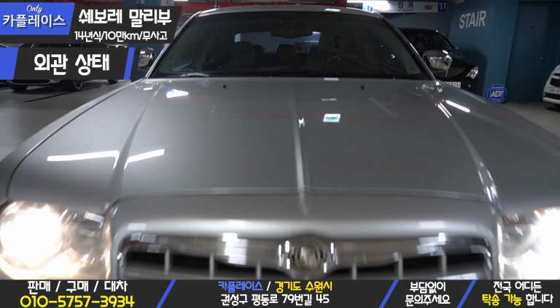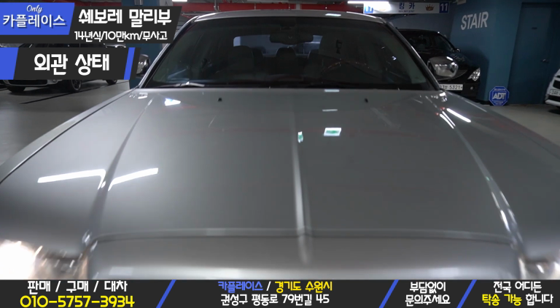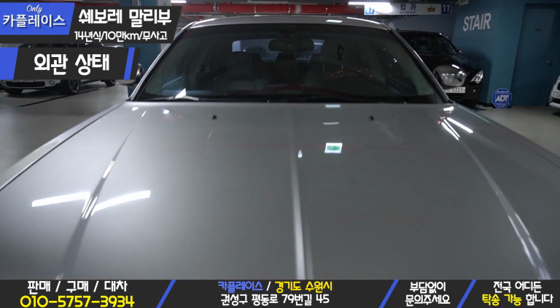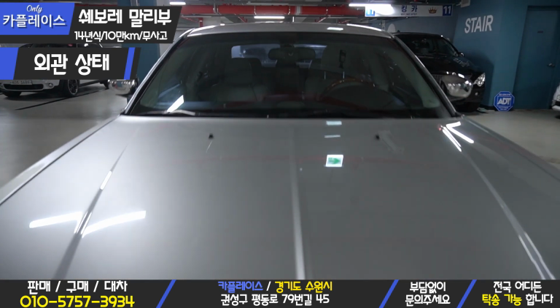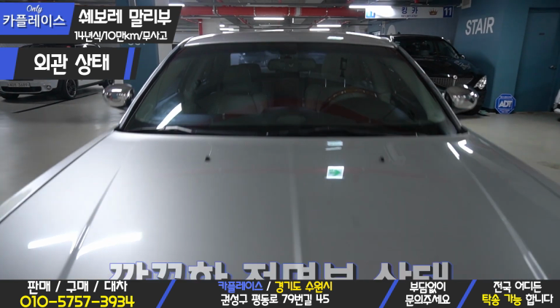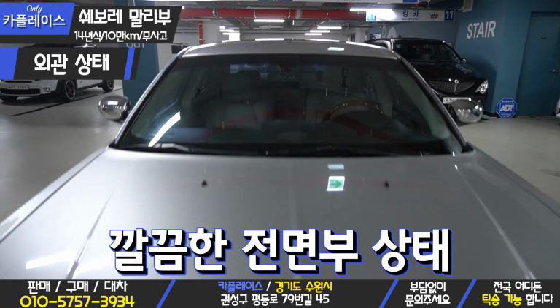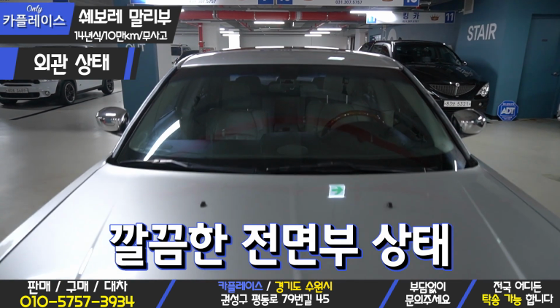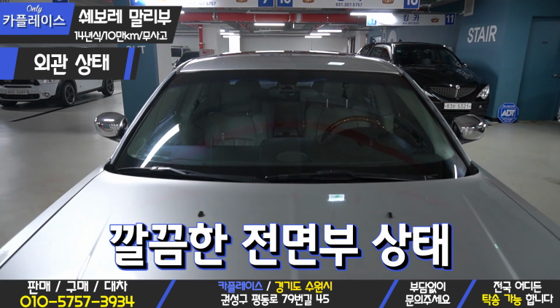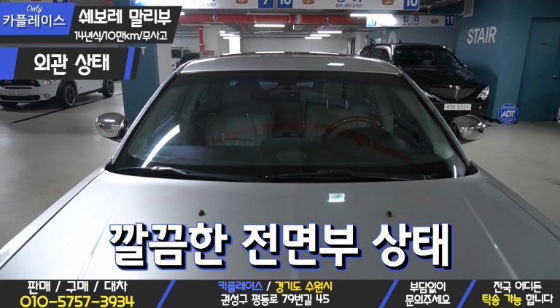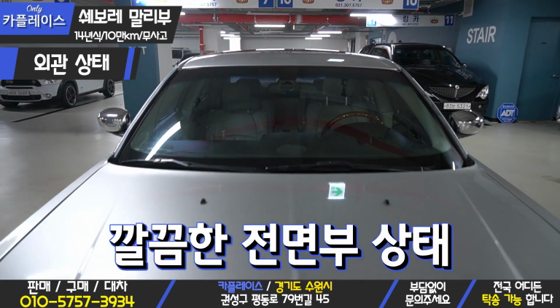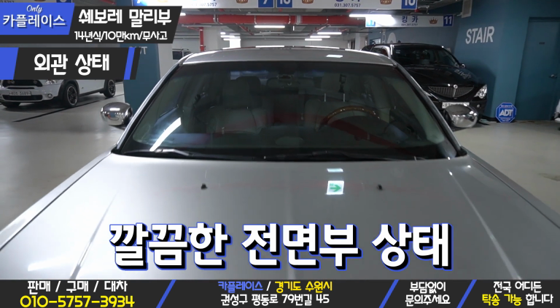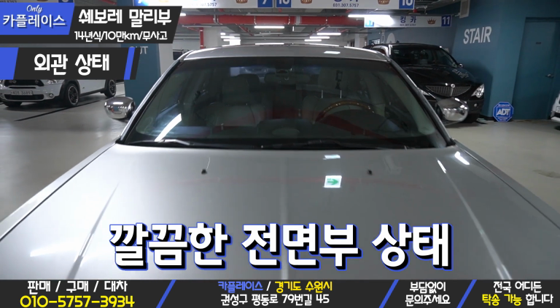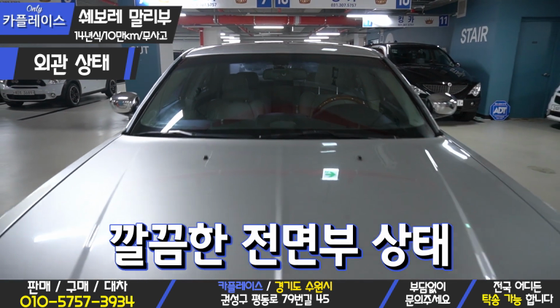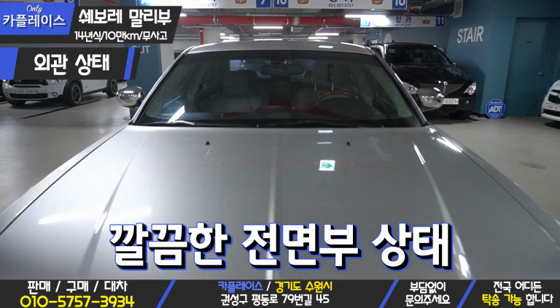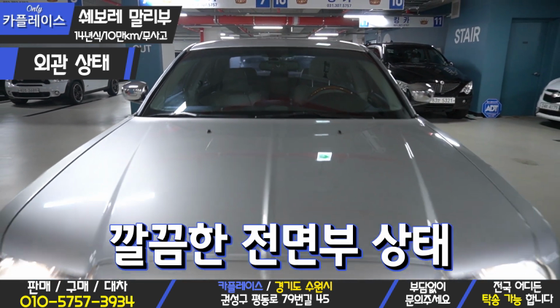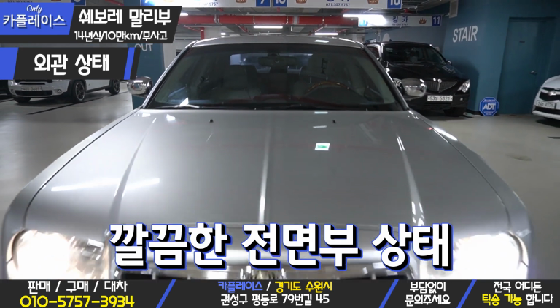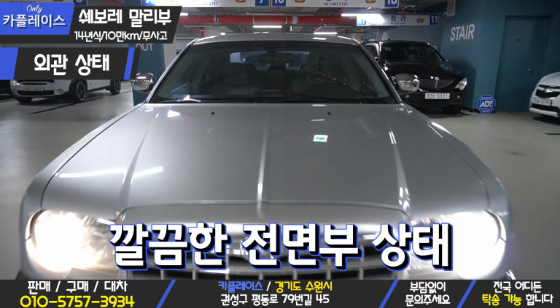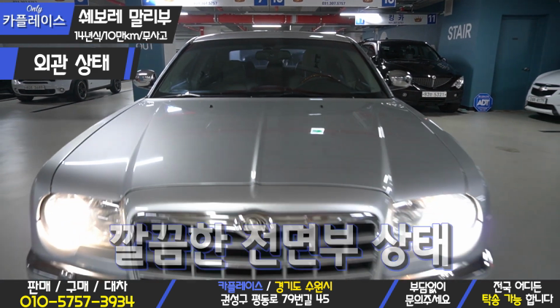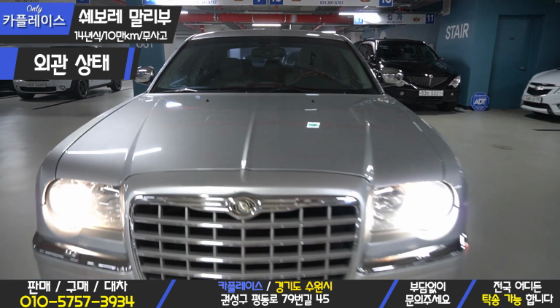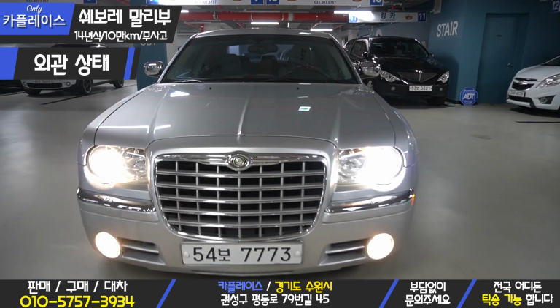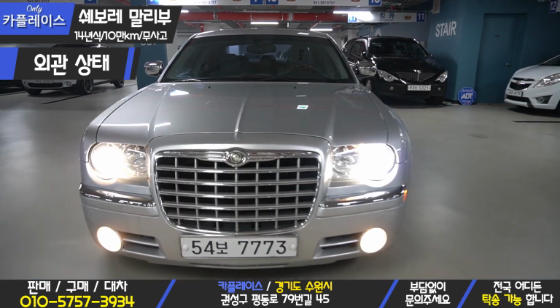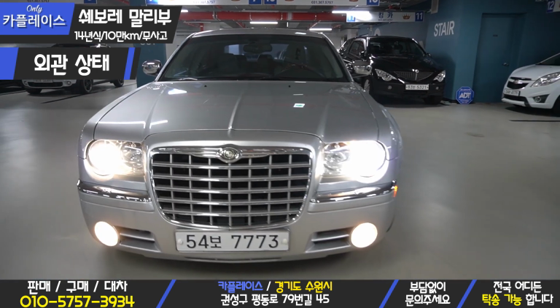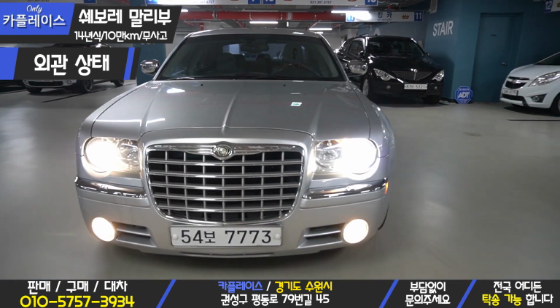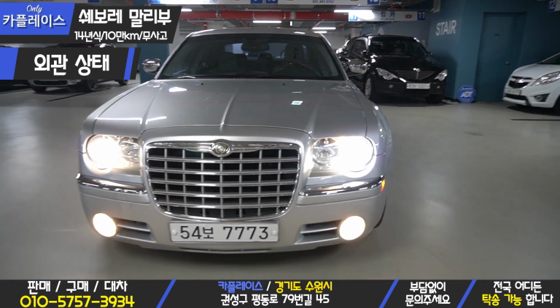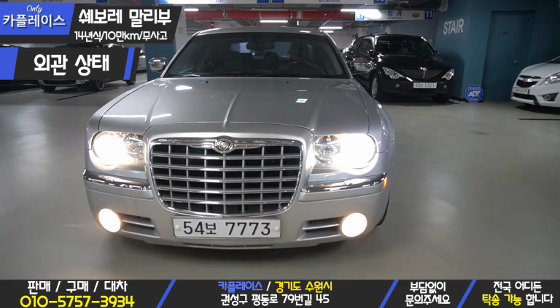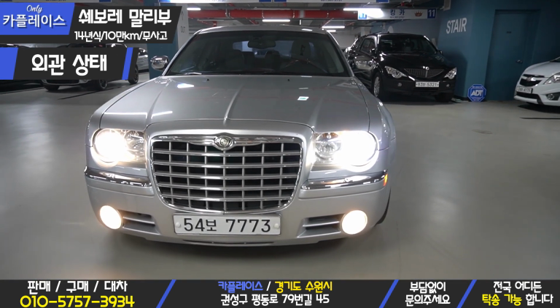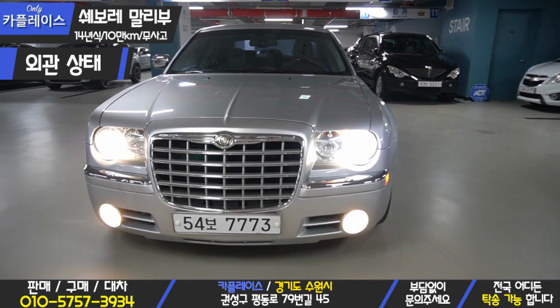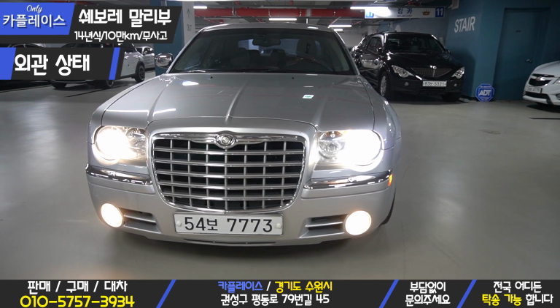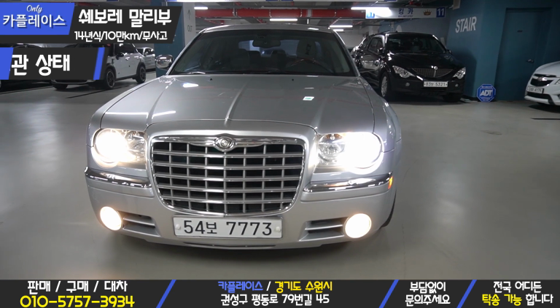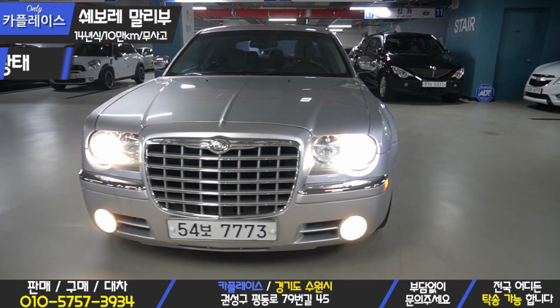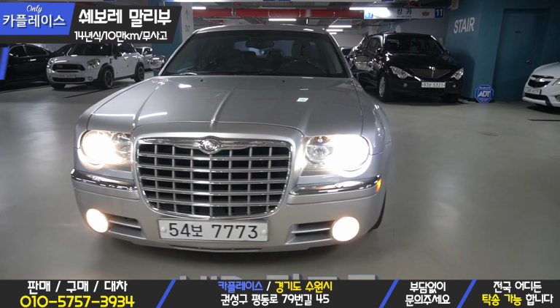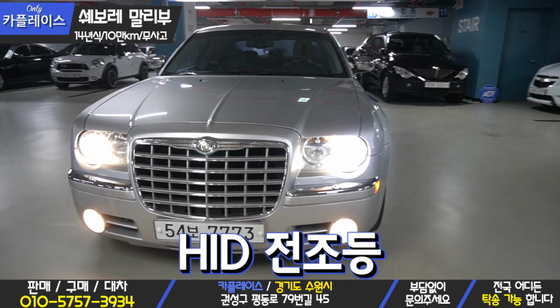The front door is also very clean. The headlights are HALOGEN, with HID available.